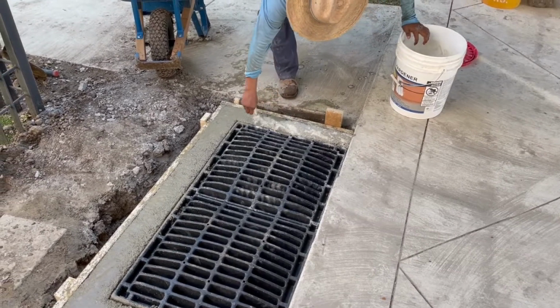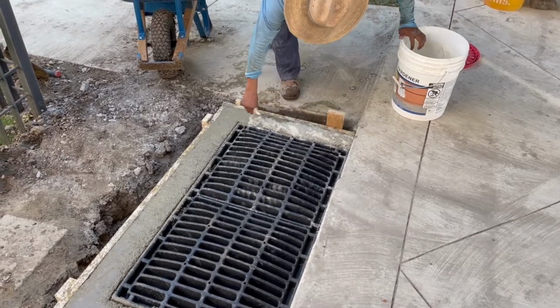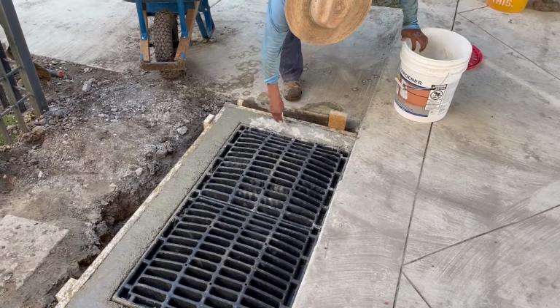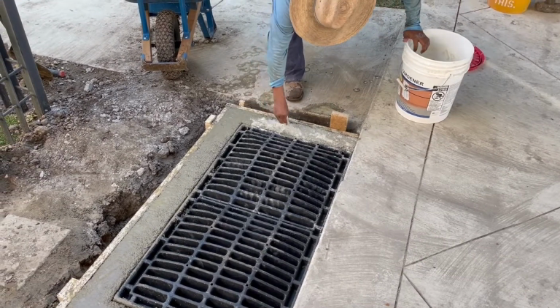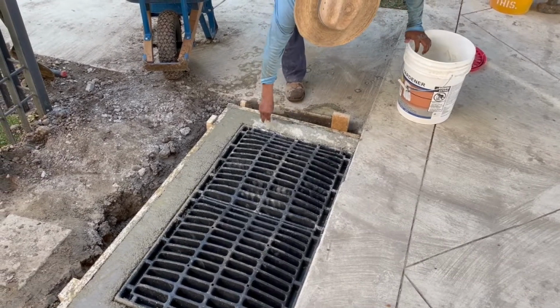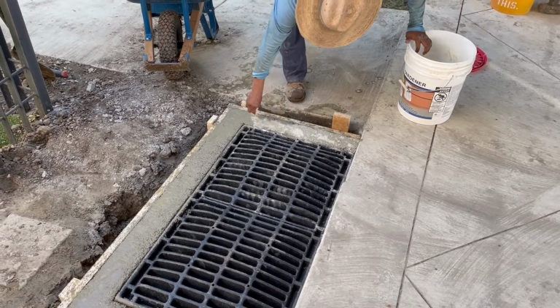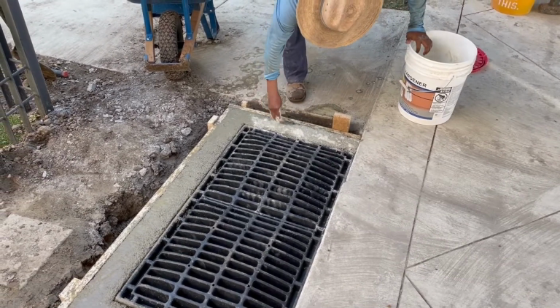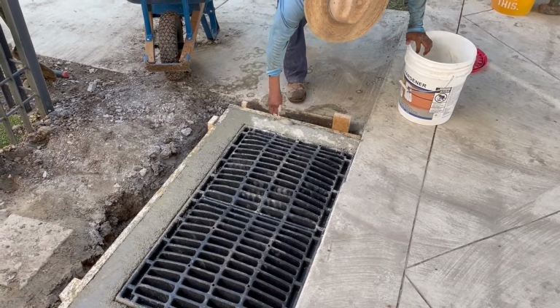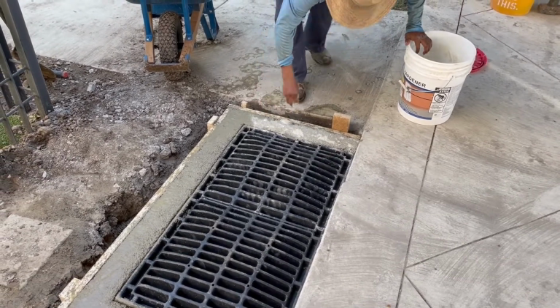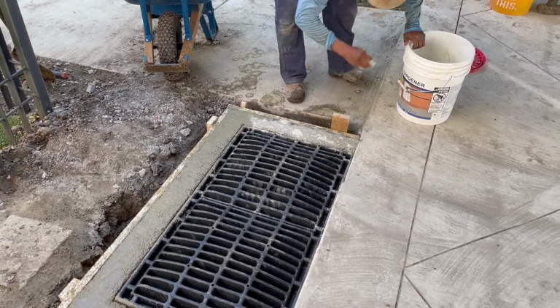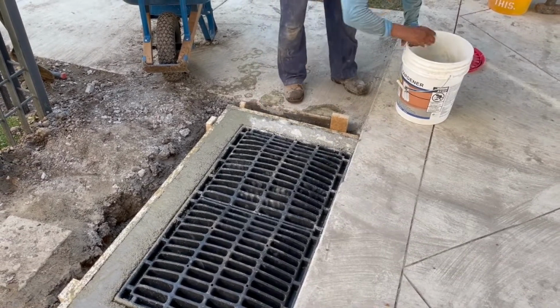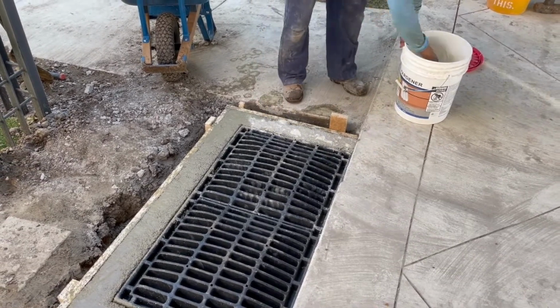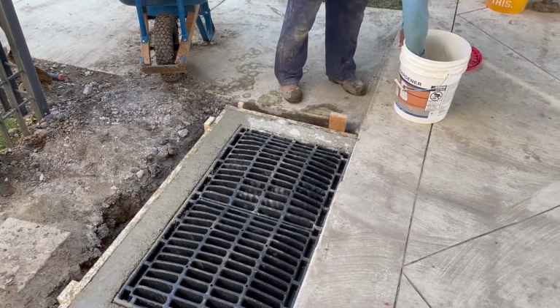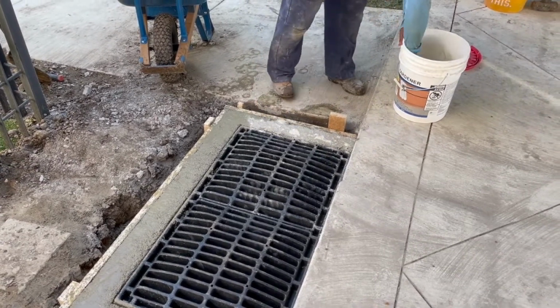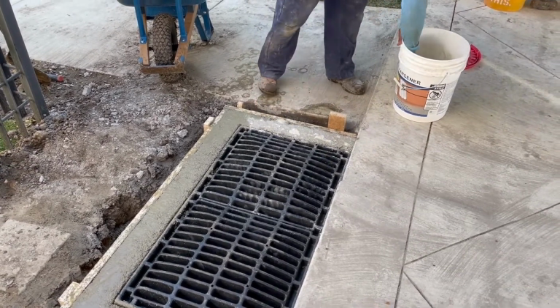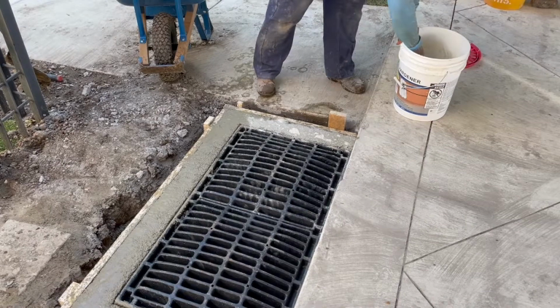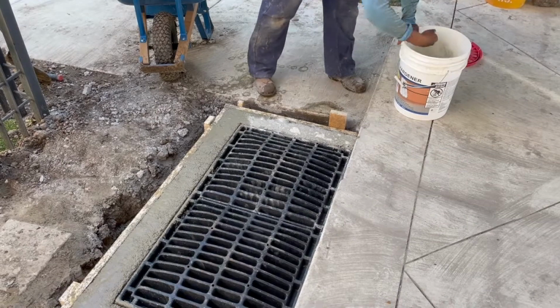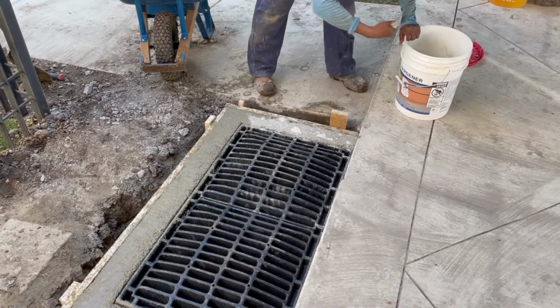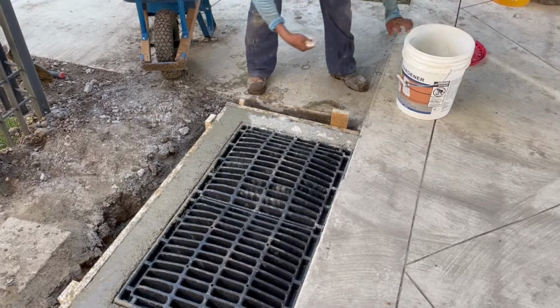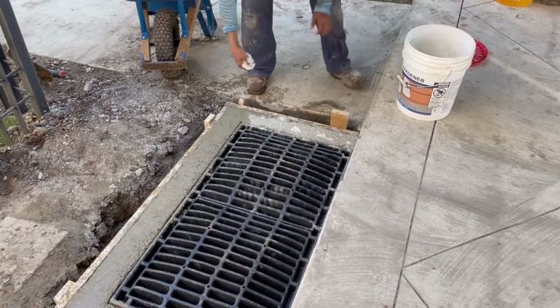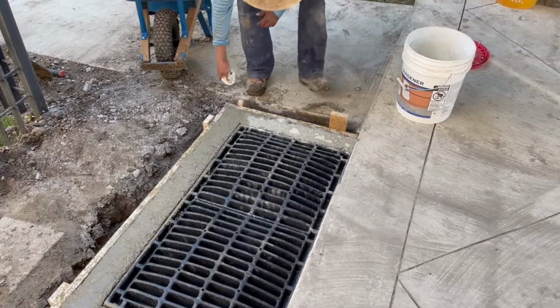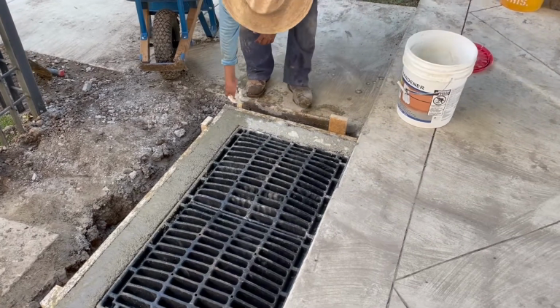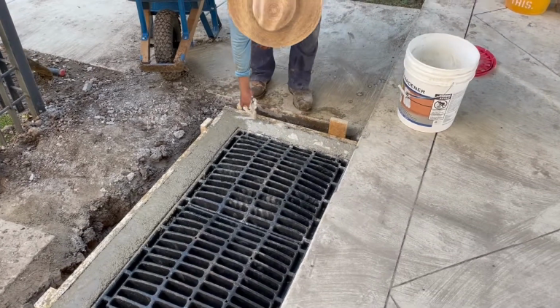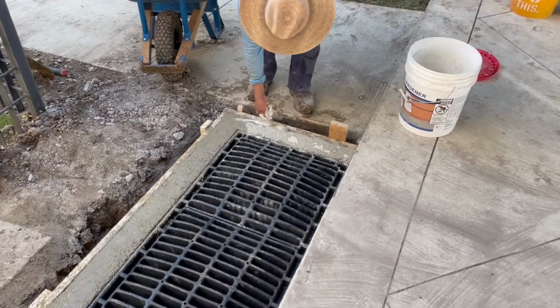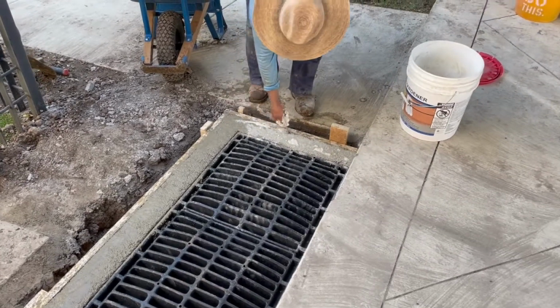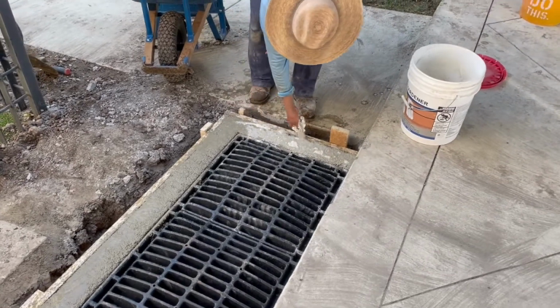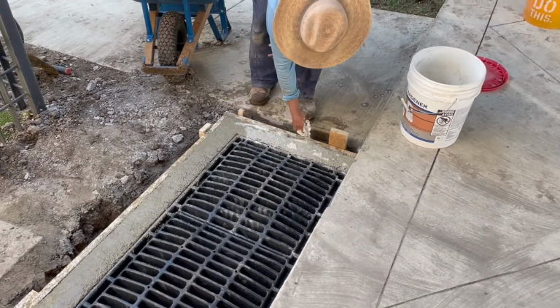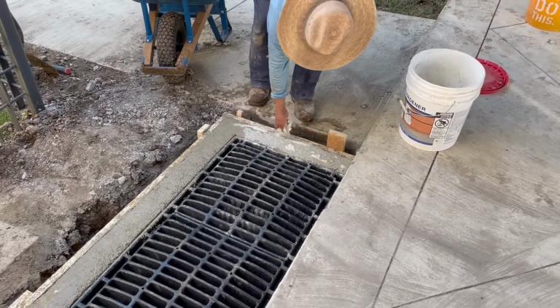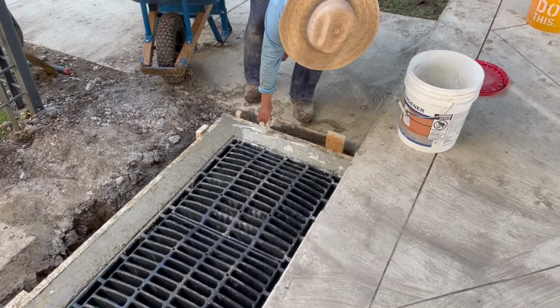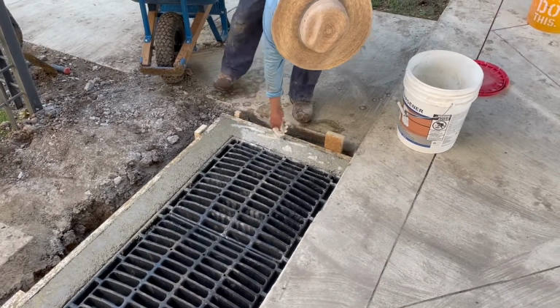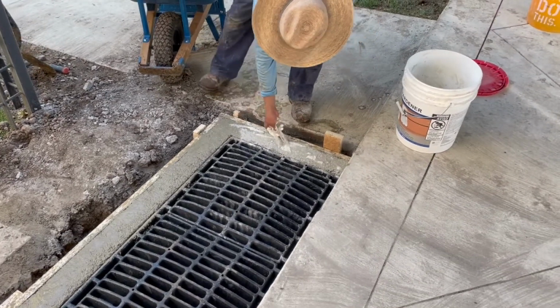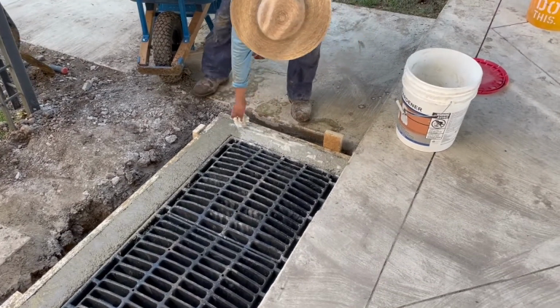This is just a color dressing to match the existing color of the concrete — to give it more of a cream color instead of the gray that would come out of fresh pour concrete.